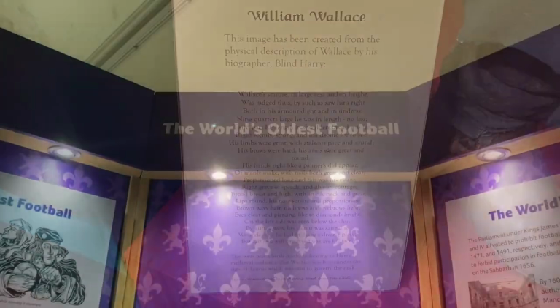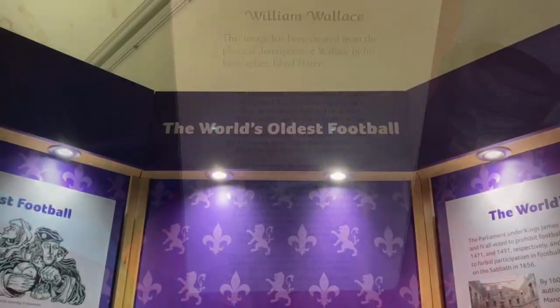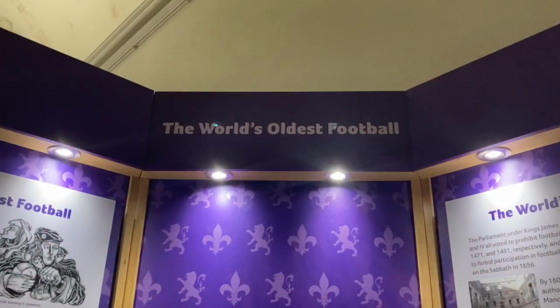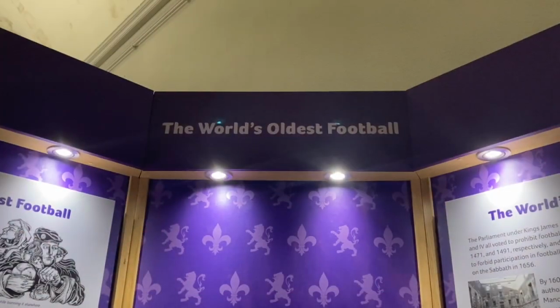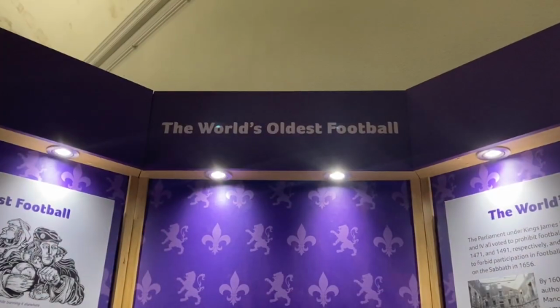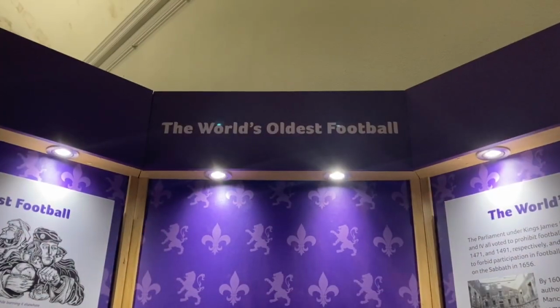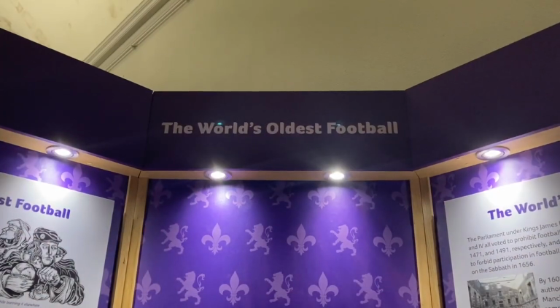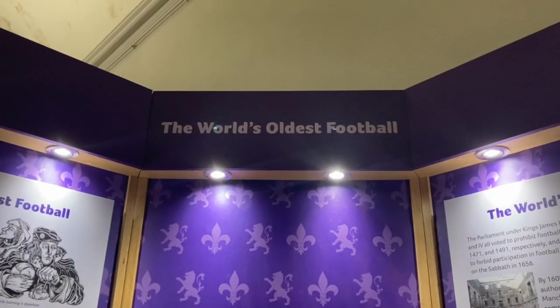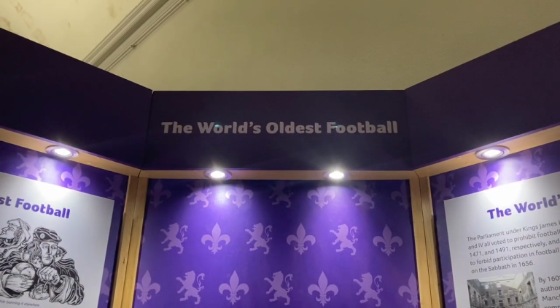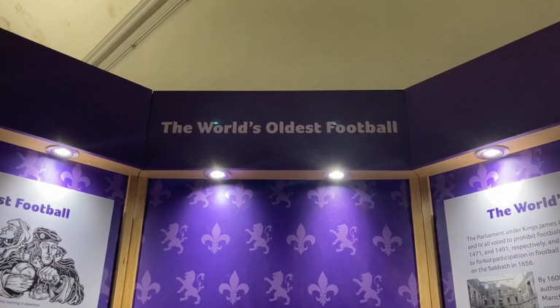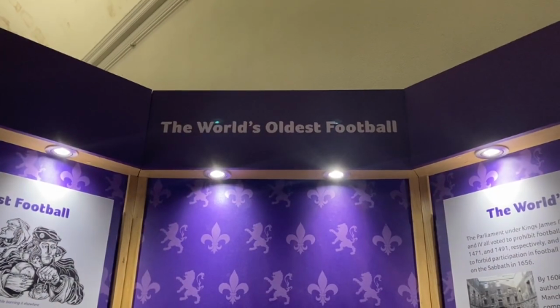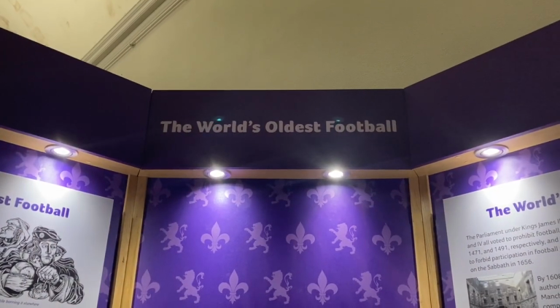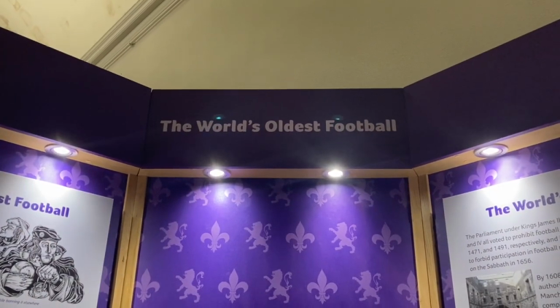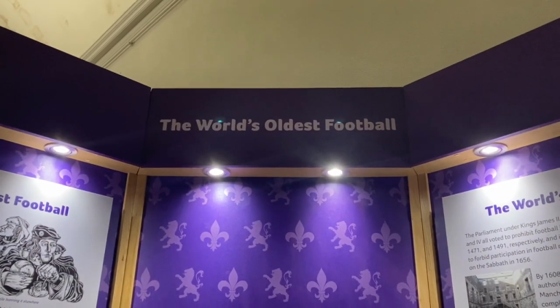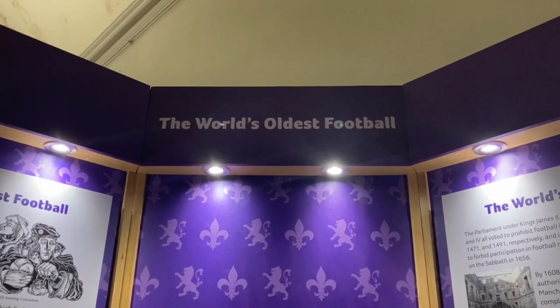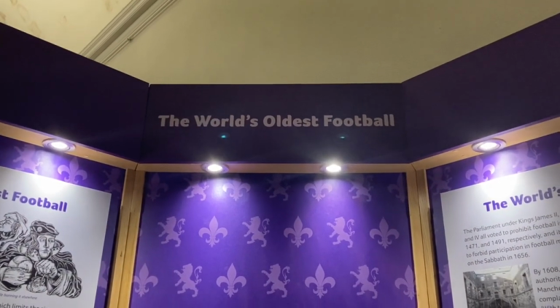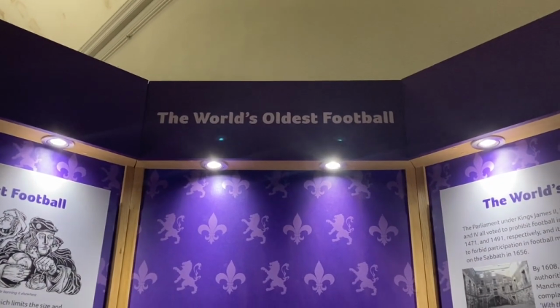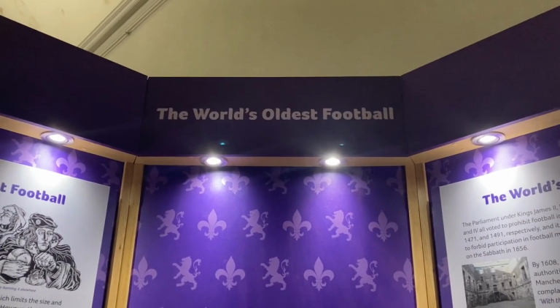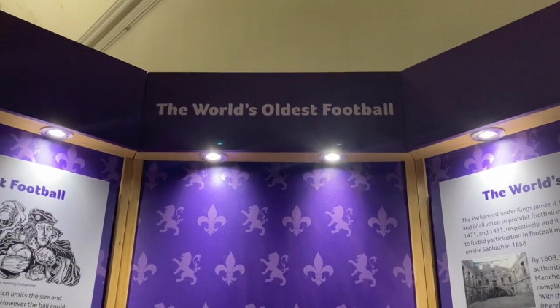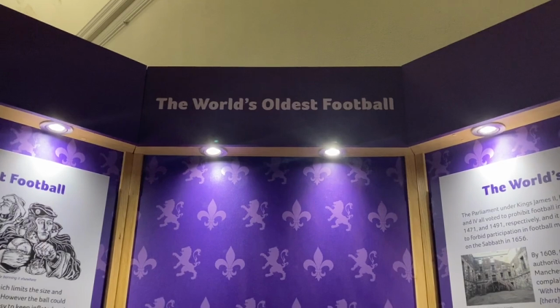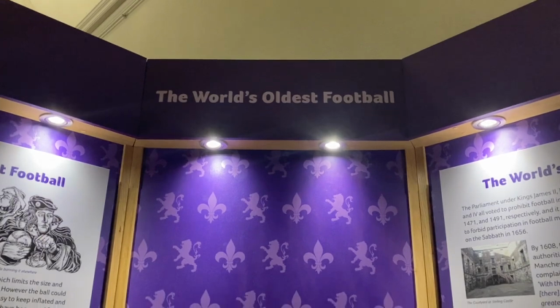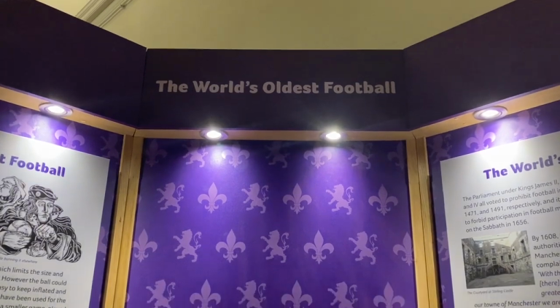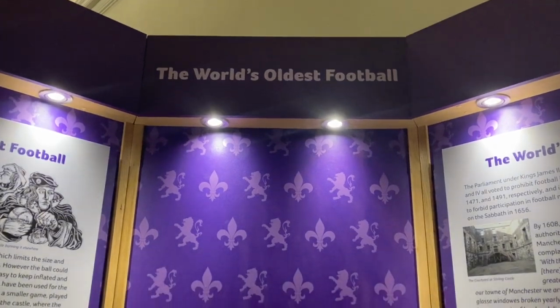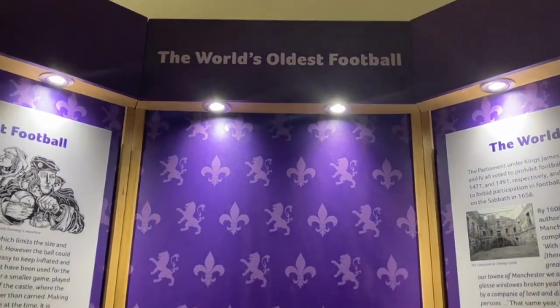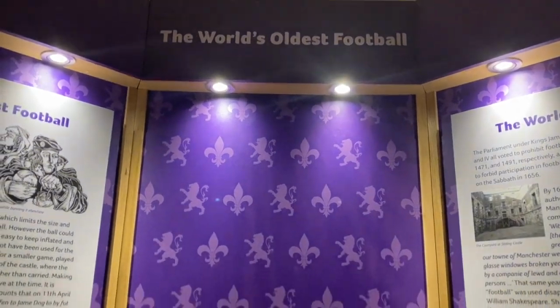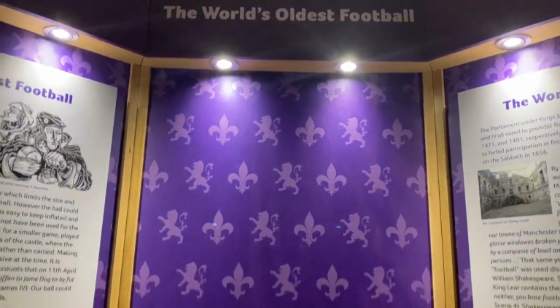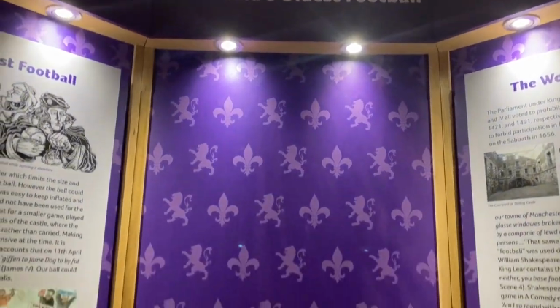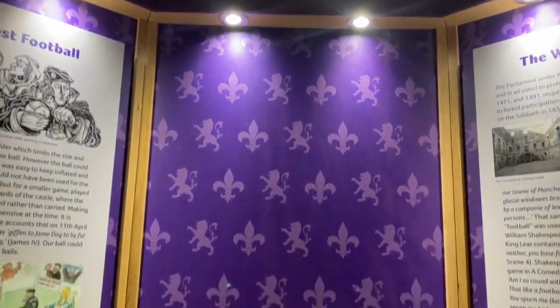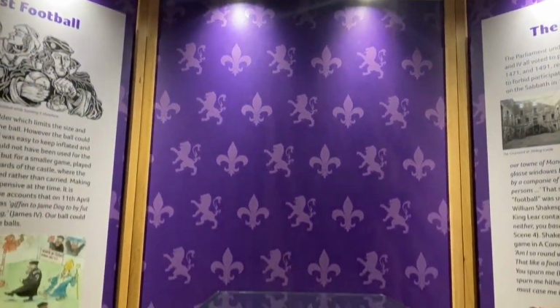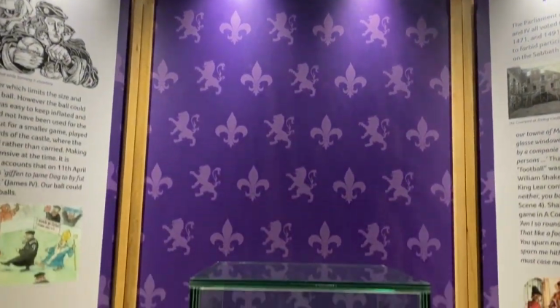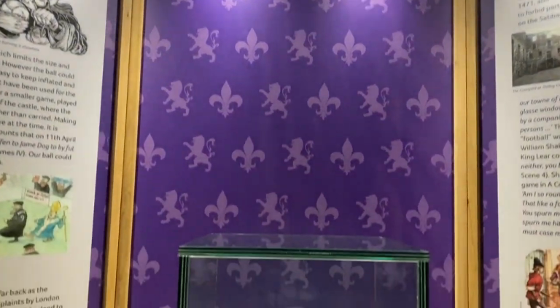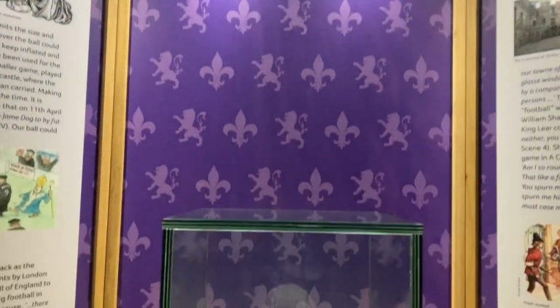They also have this display where they have the world's oldest football.